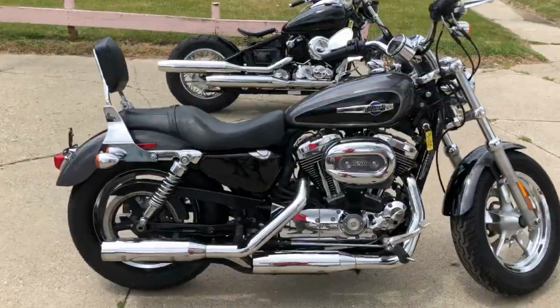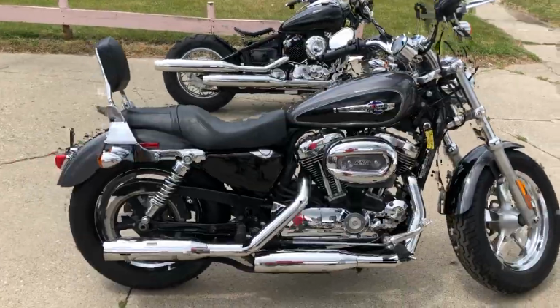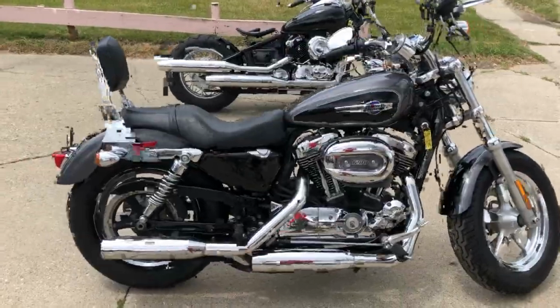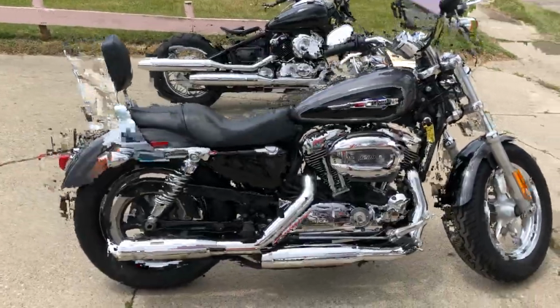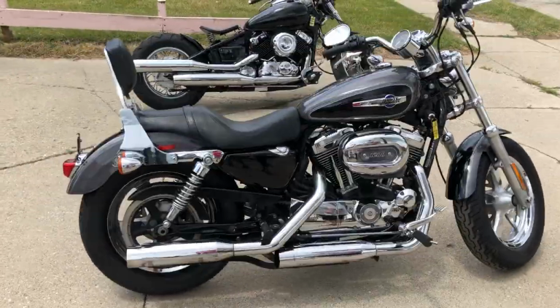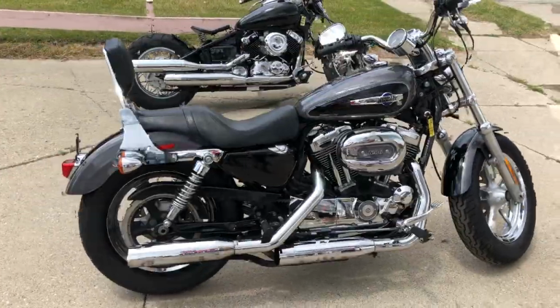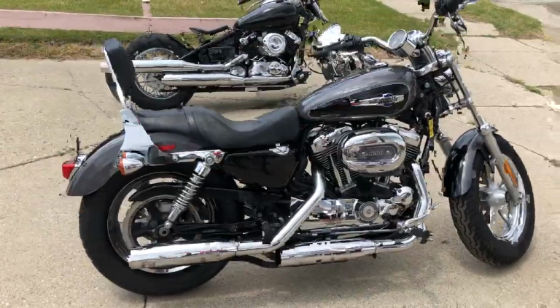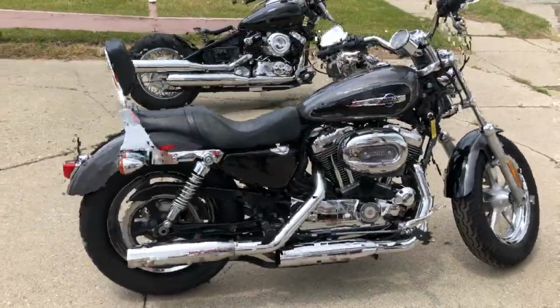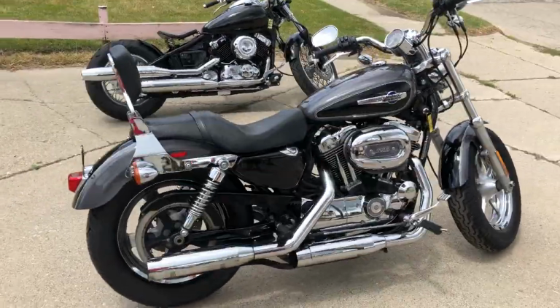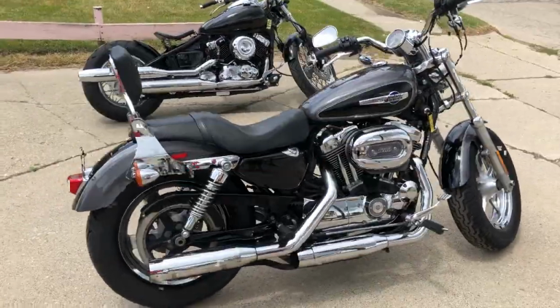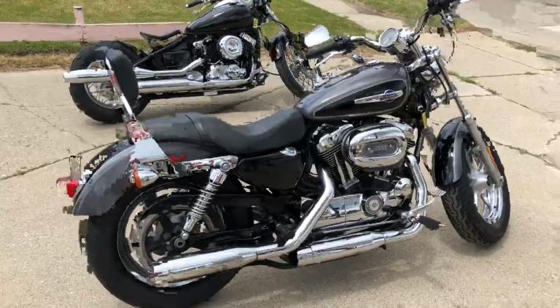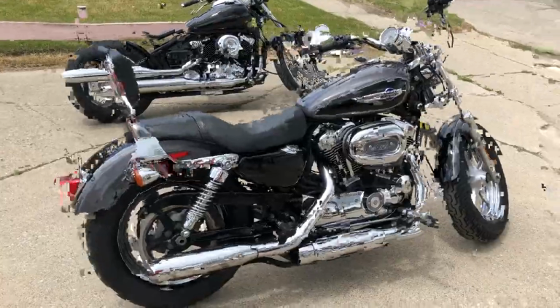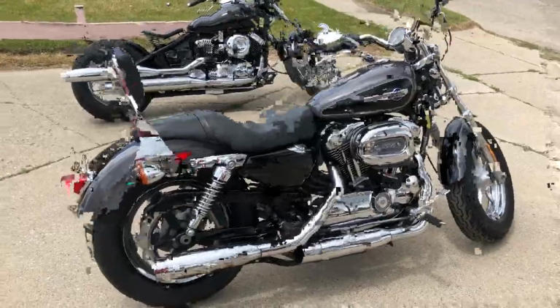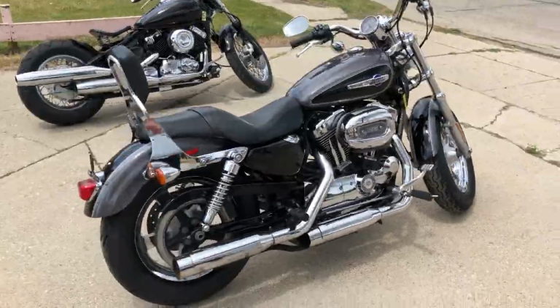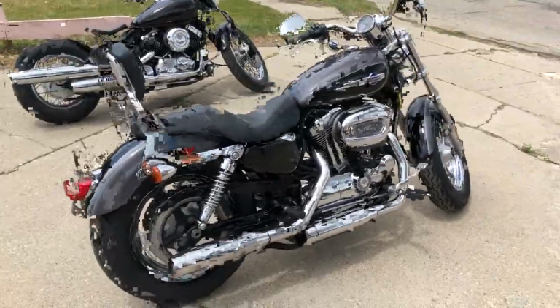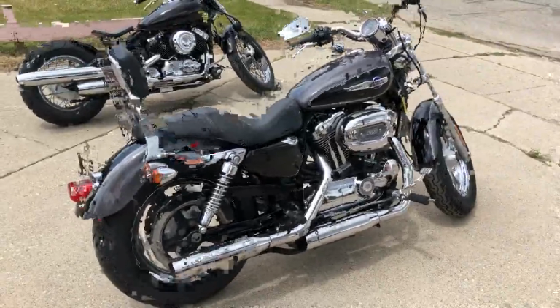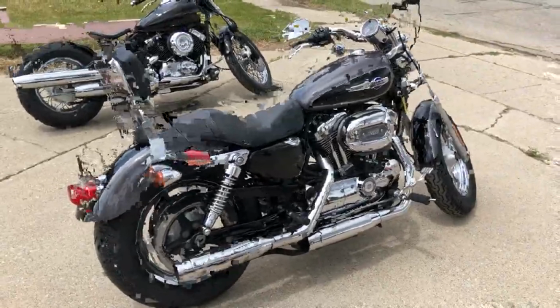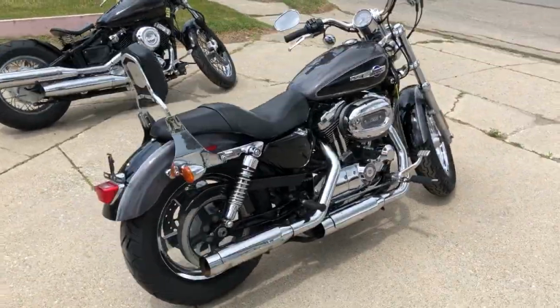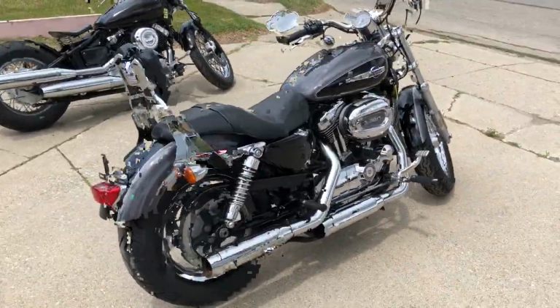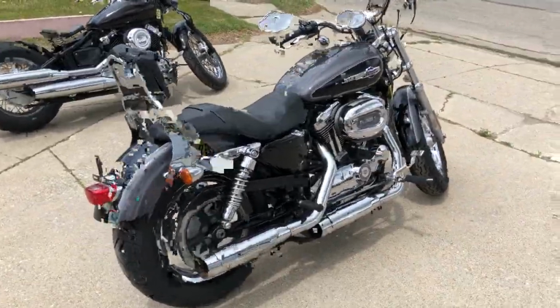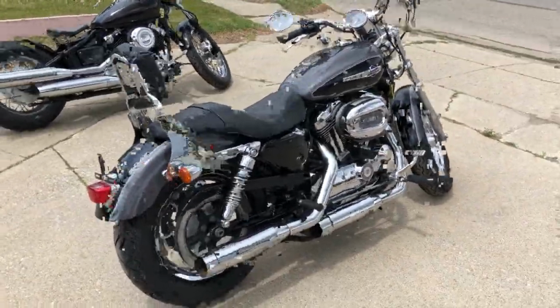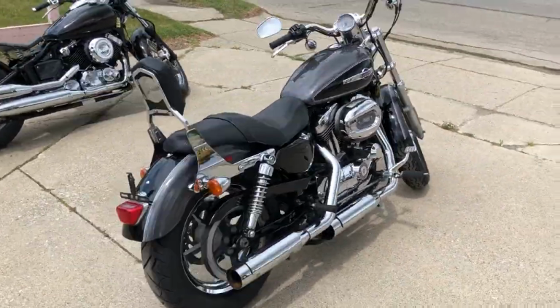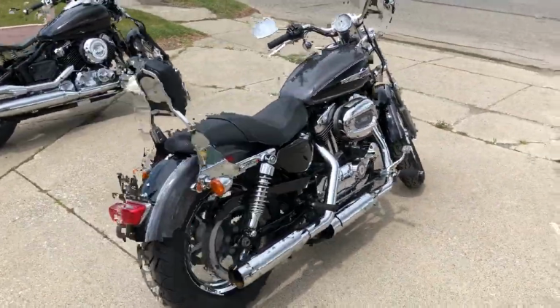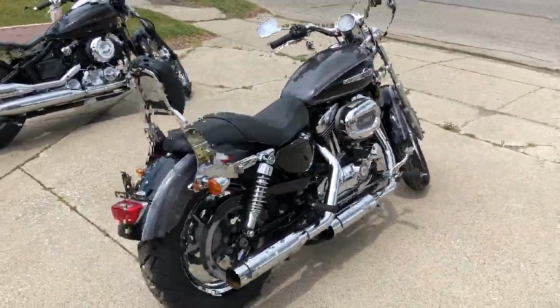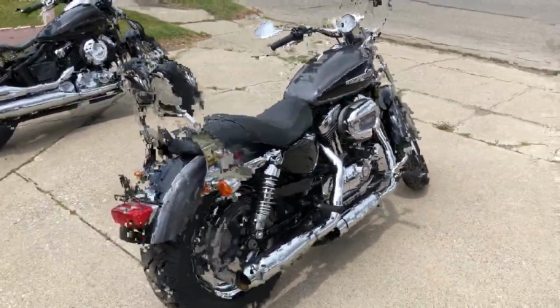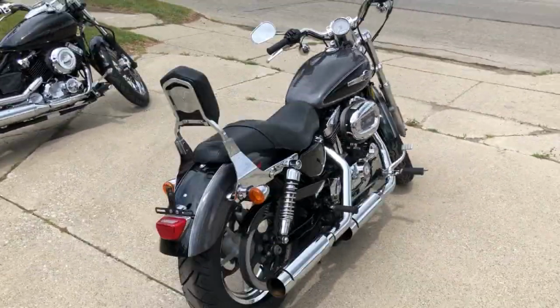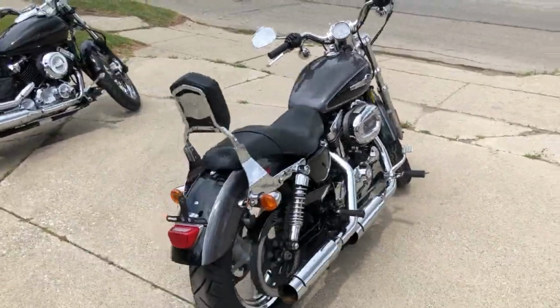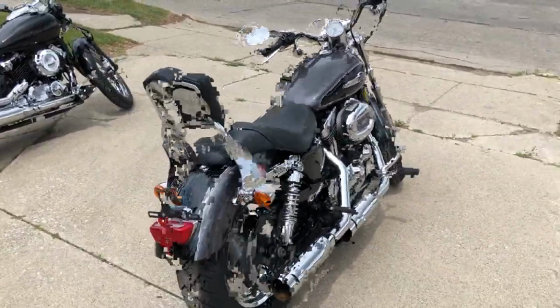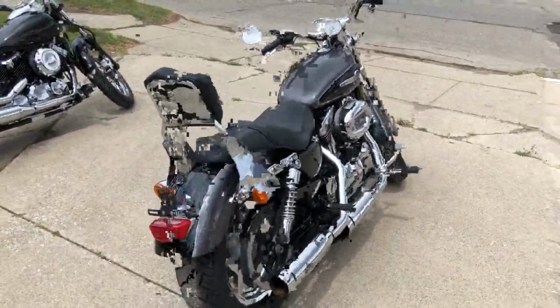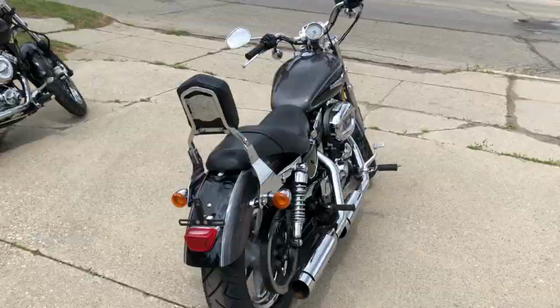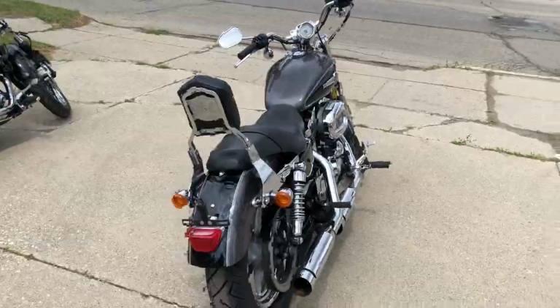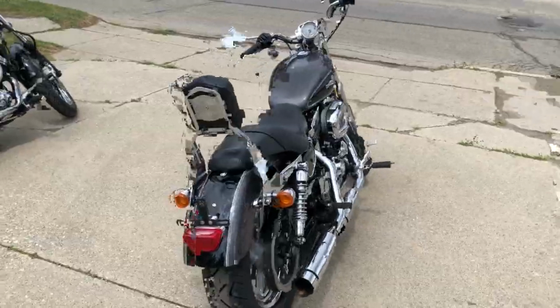It includes a 90-day warranty, guys. Buy with confidence on this one — you can ride it all summer on that warranty with no problems.